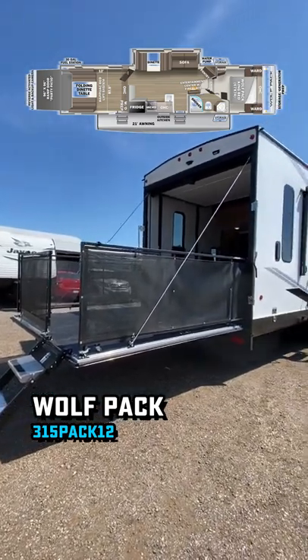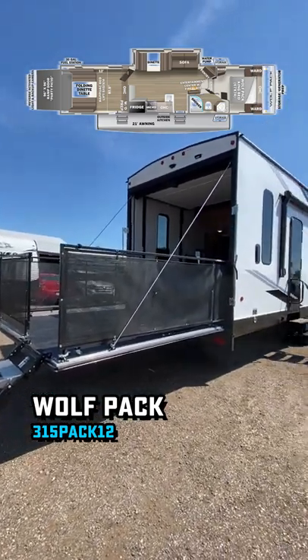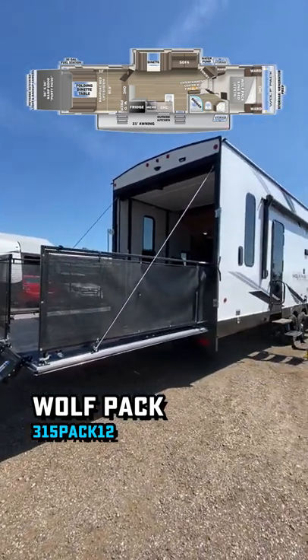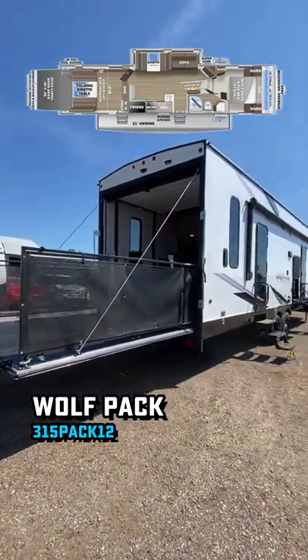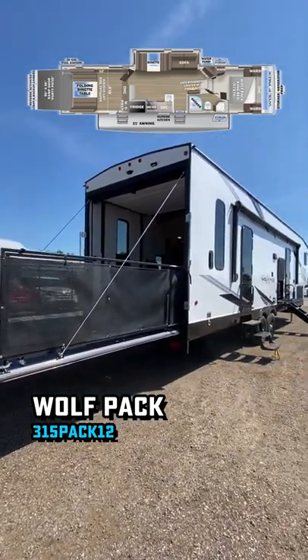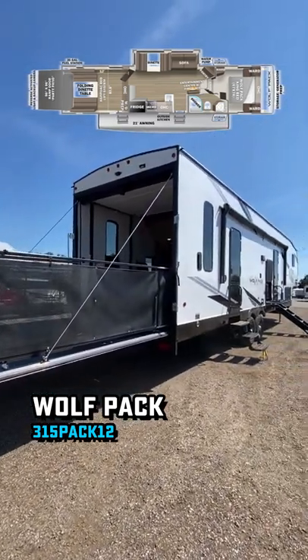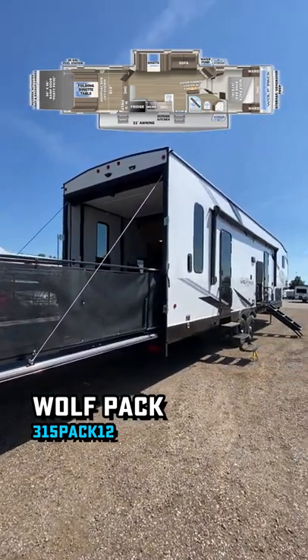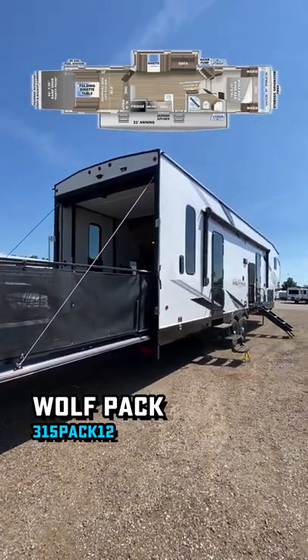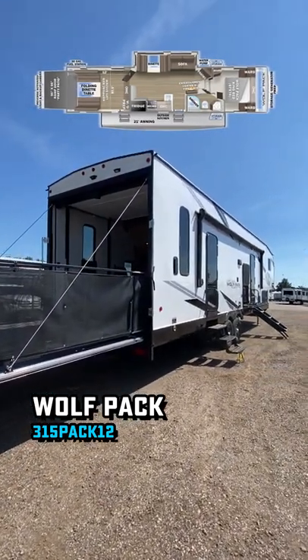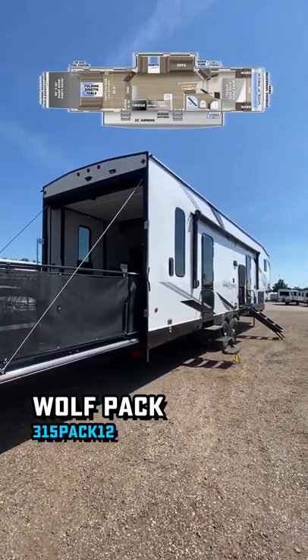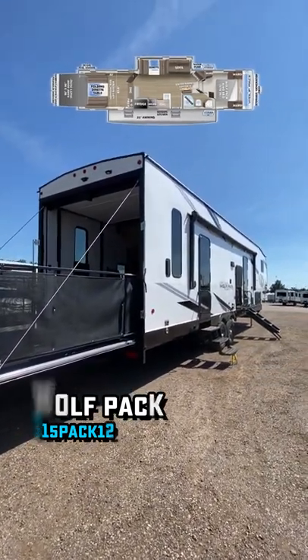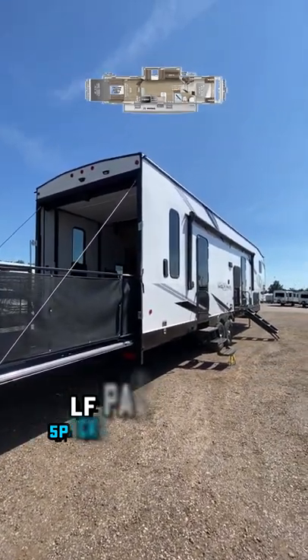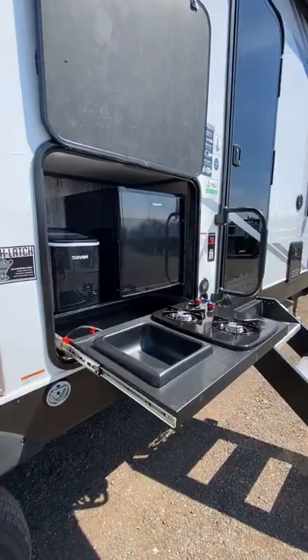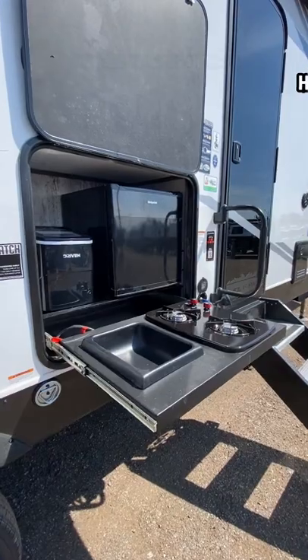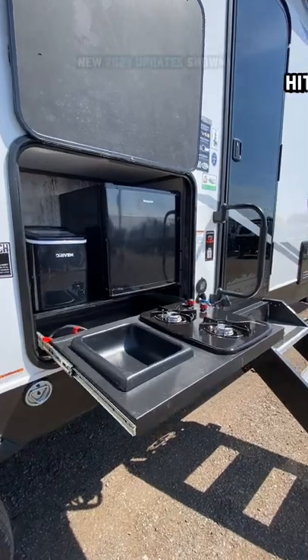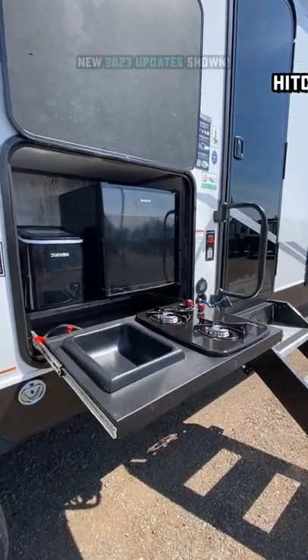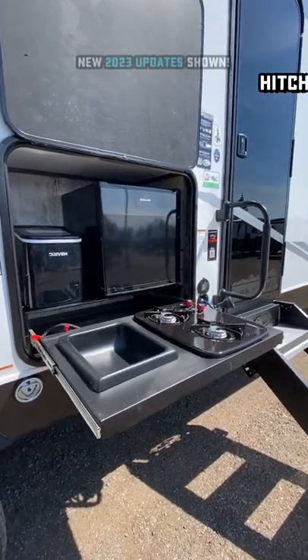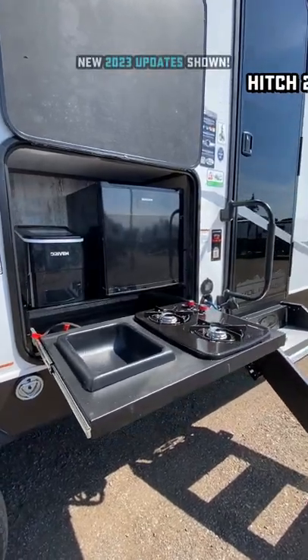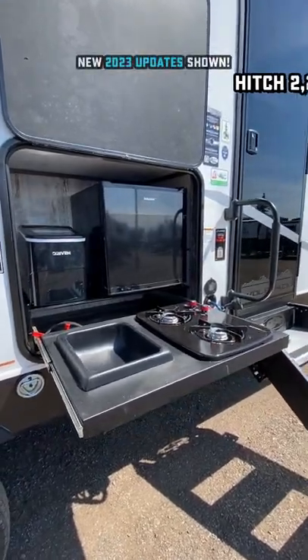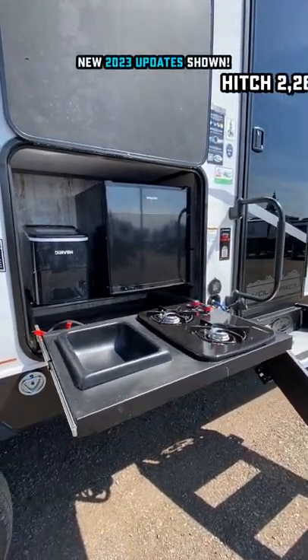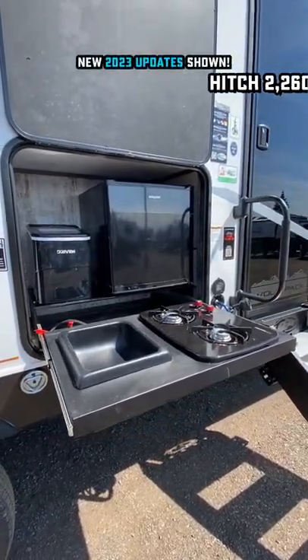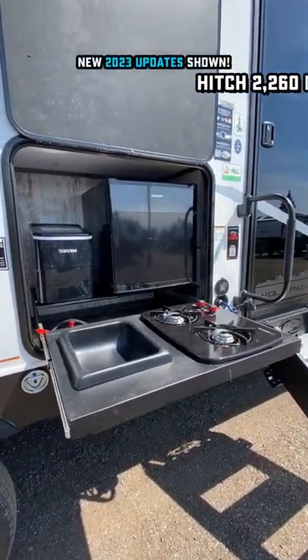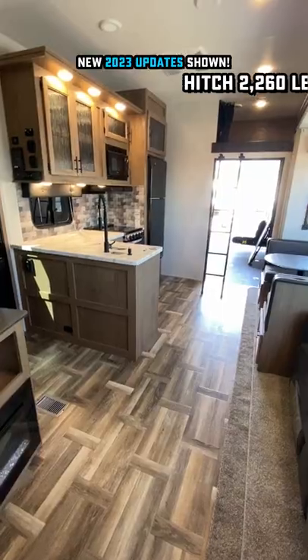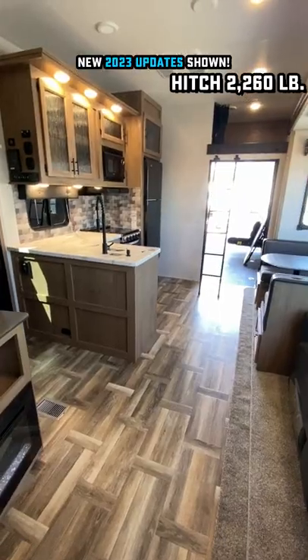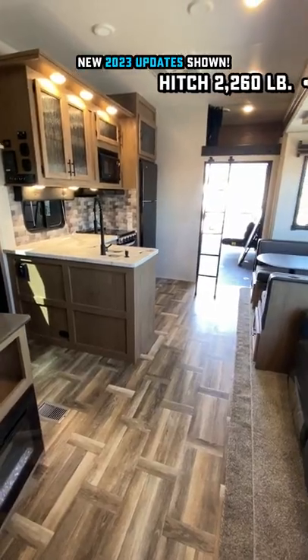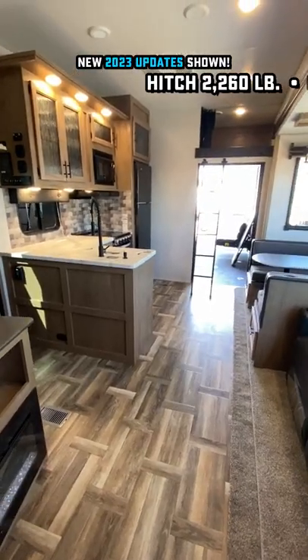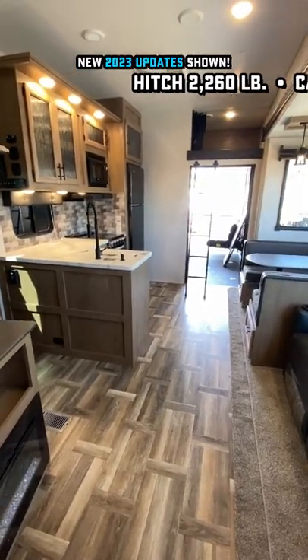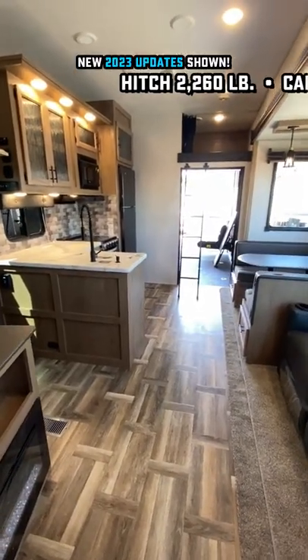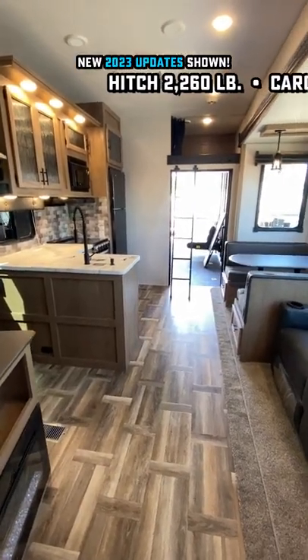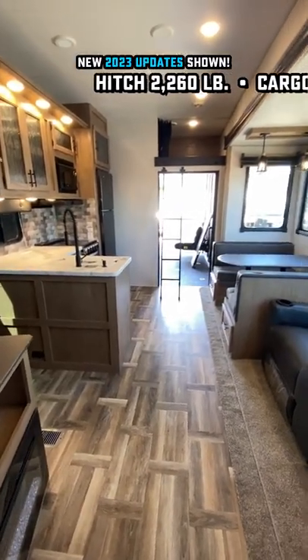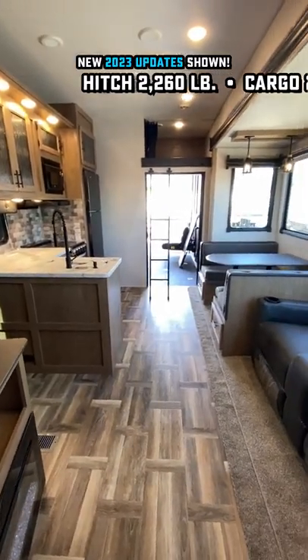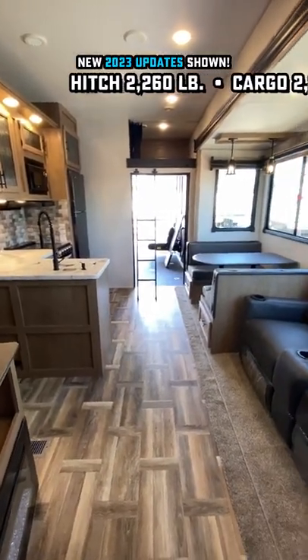It has a 12-foot enclosed garage, a 21-foot awning, and a newly expanded factory 100-watt solar package, which you can expand on a little bit further.